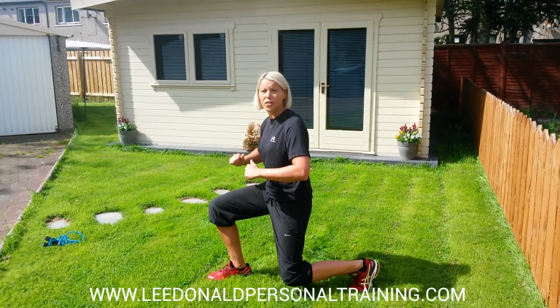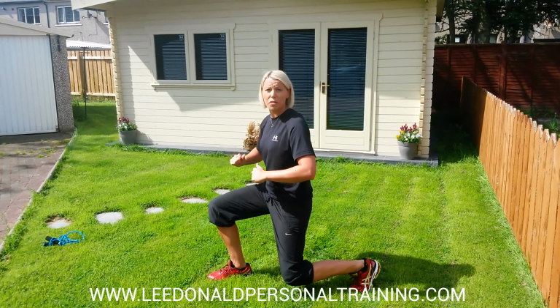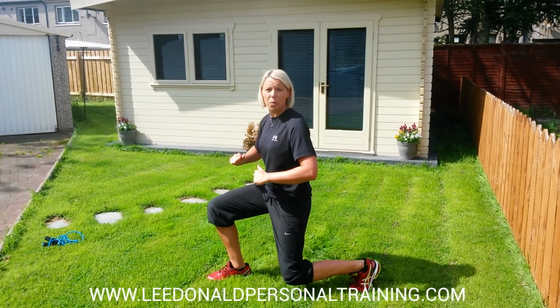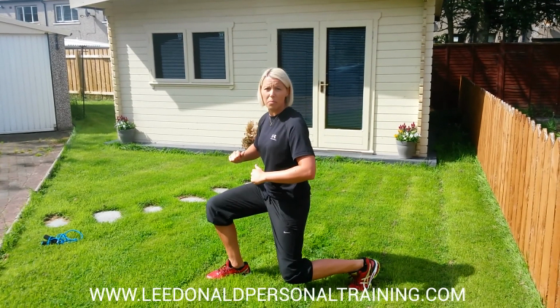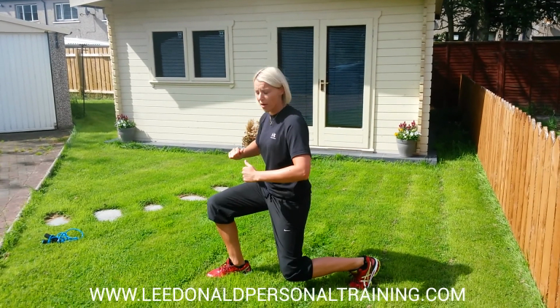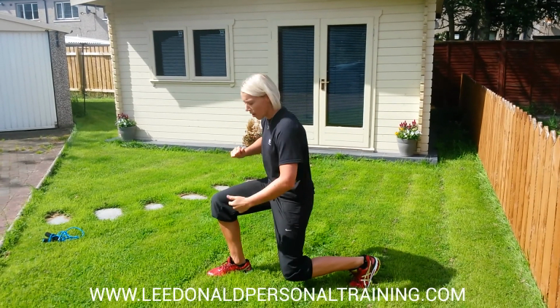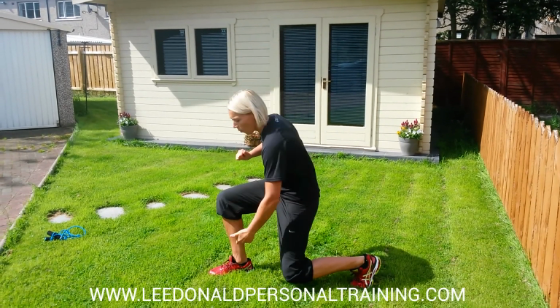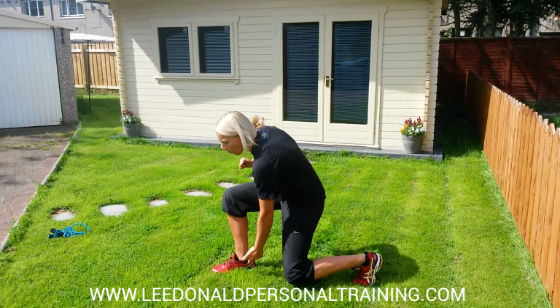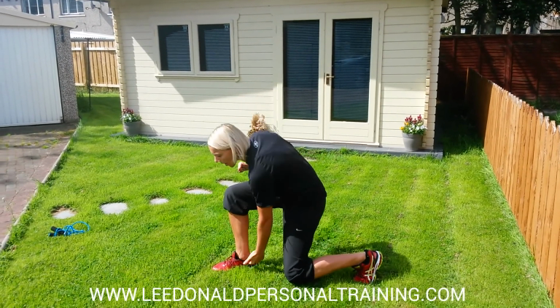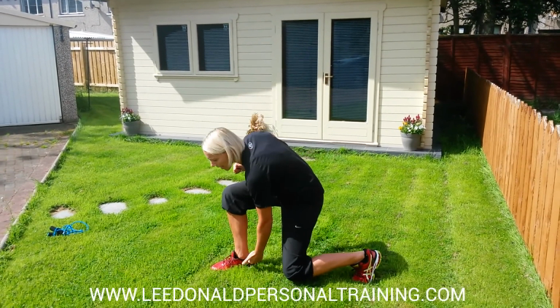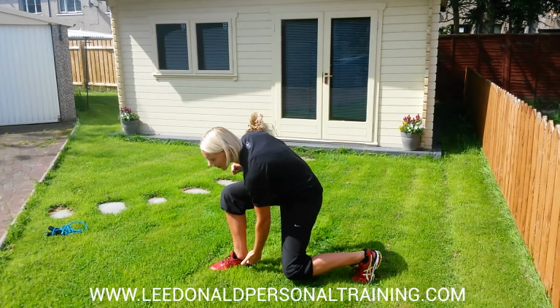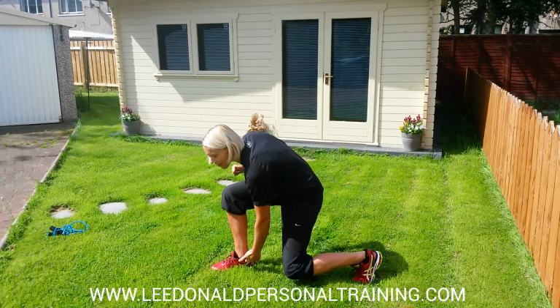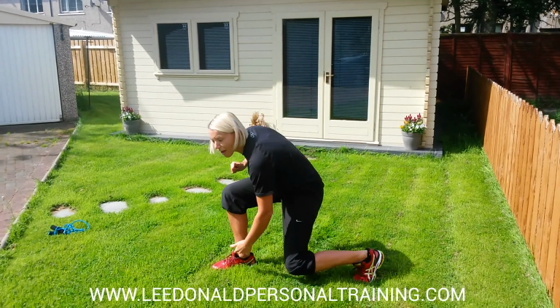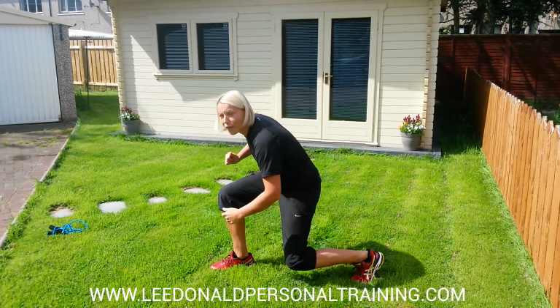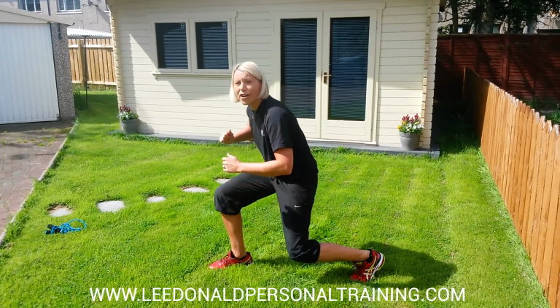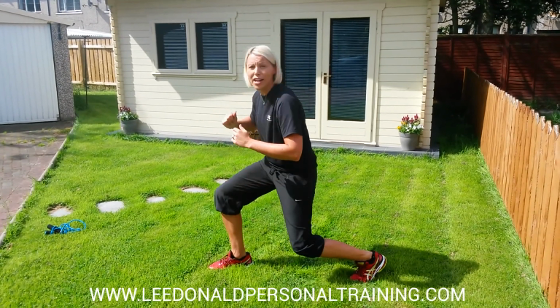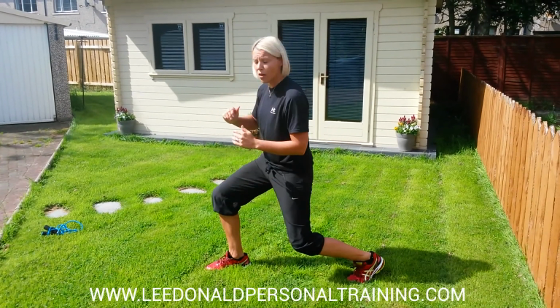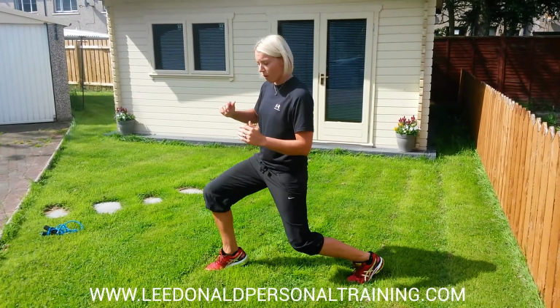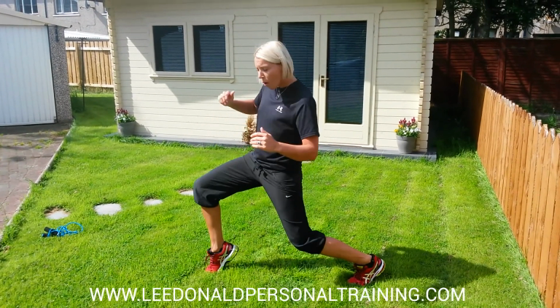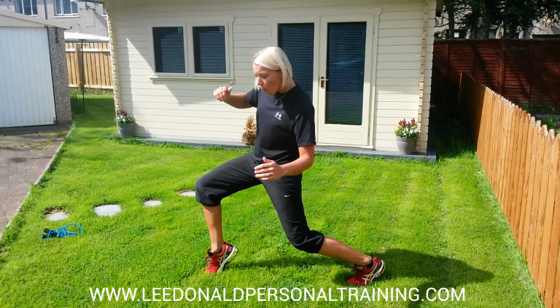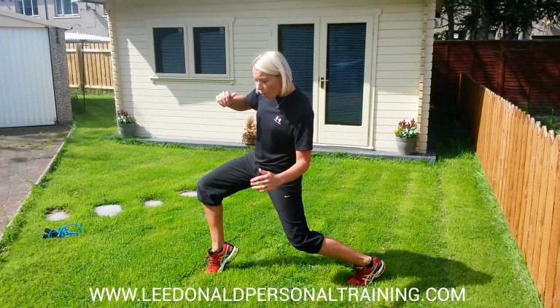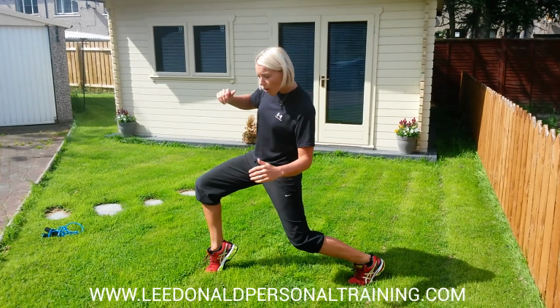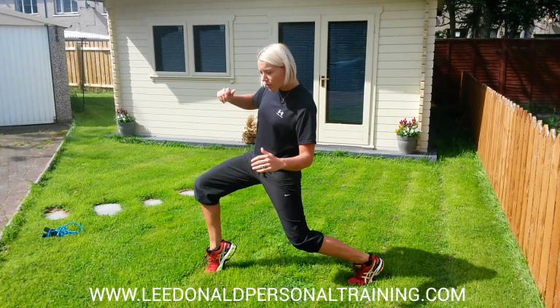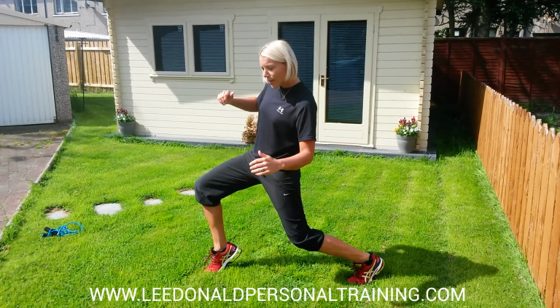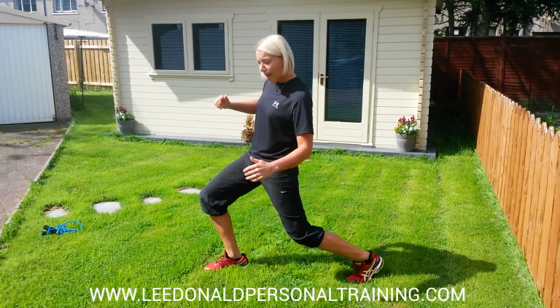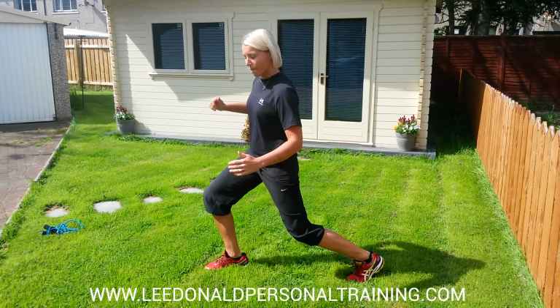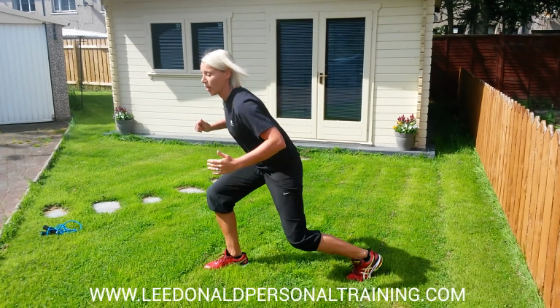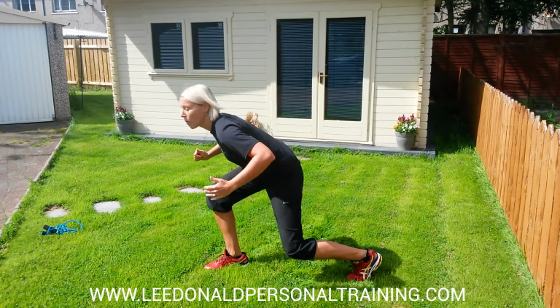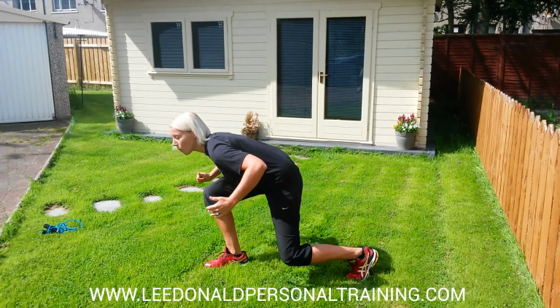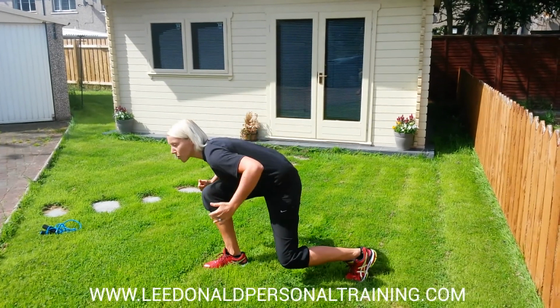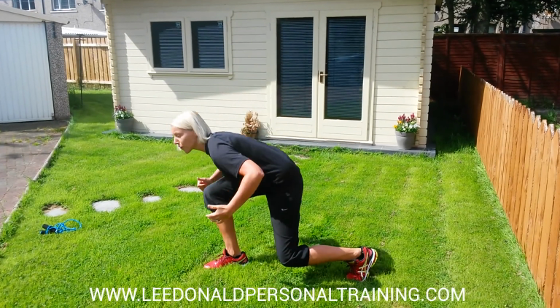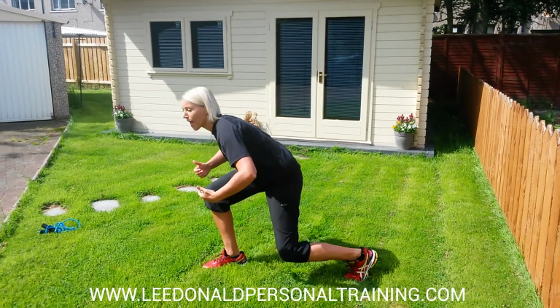Here's the important part. Weight is in that front heel. Watch for that.